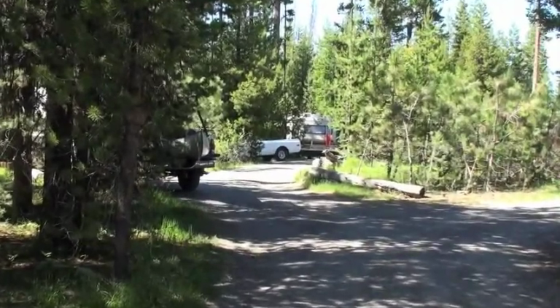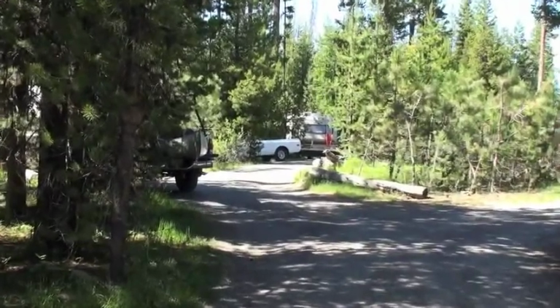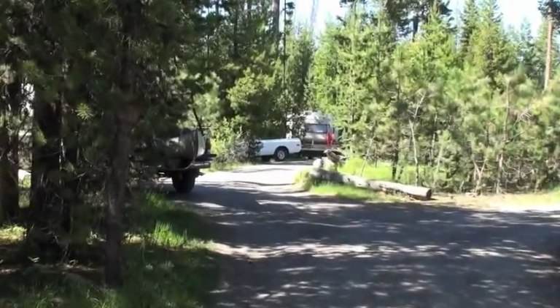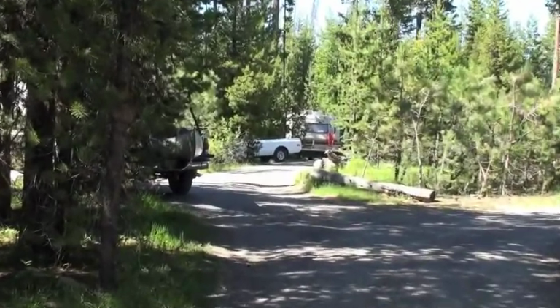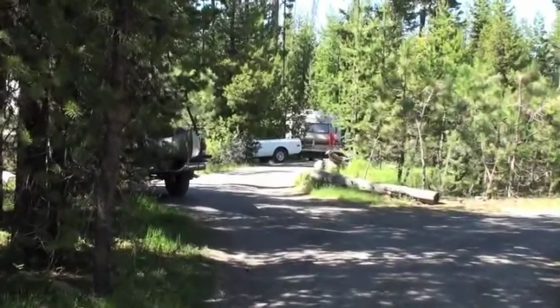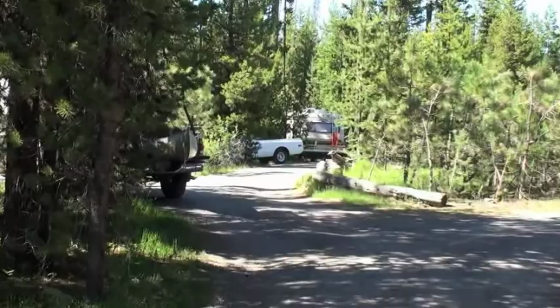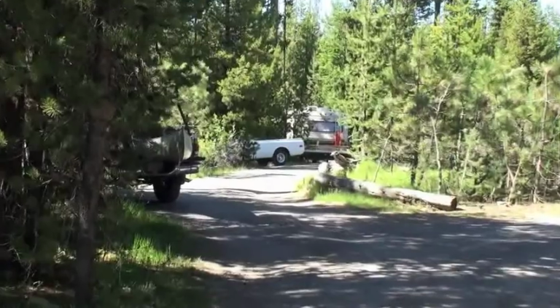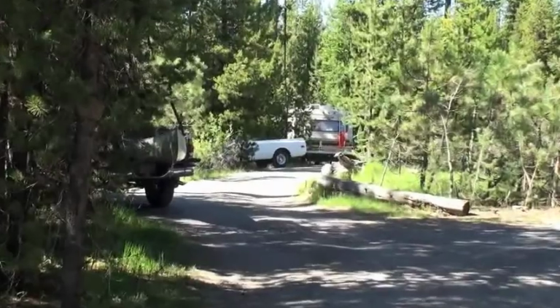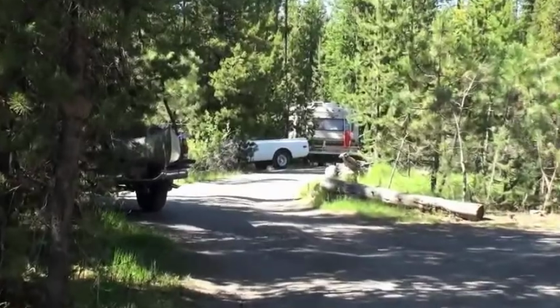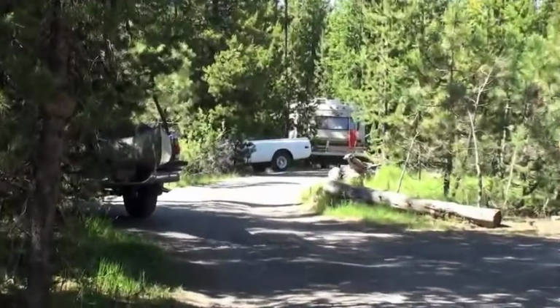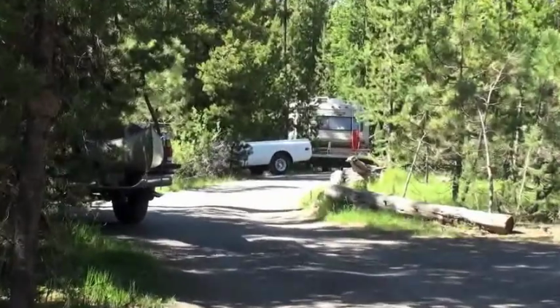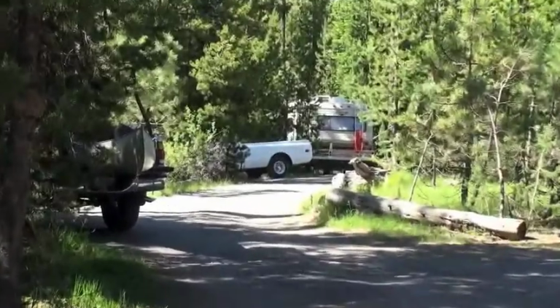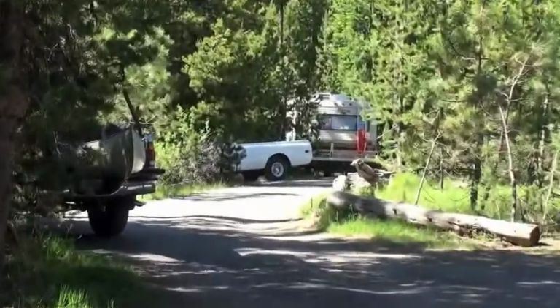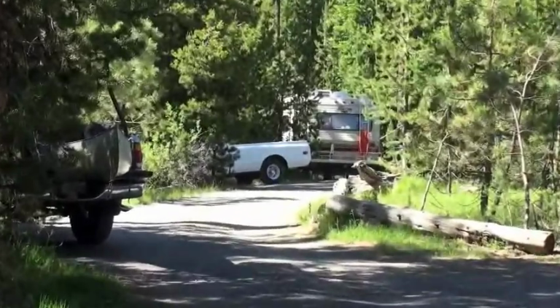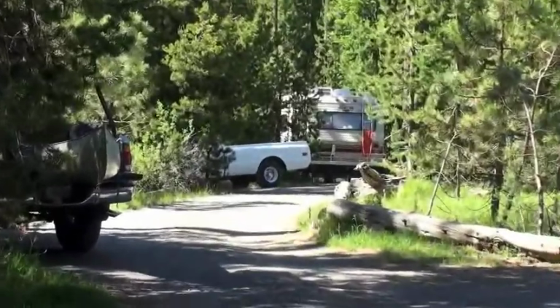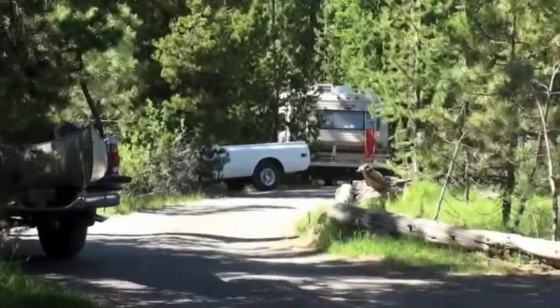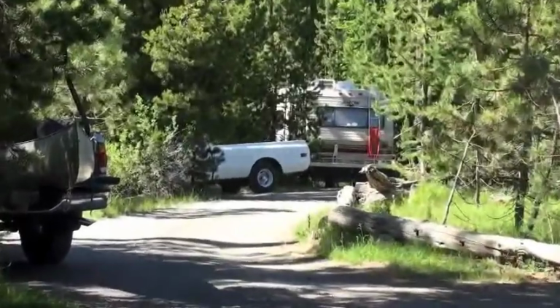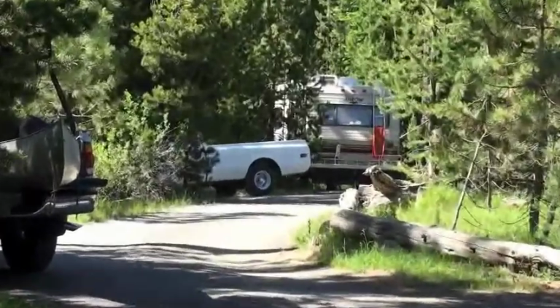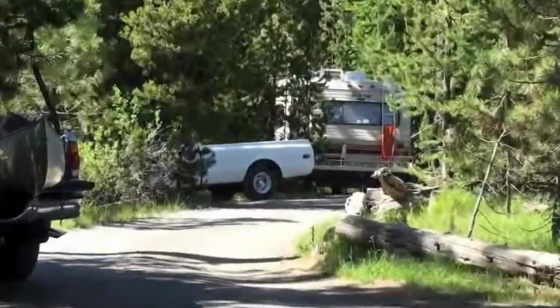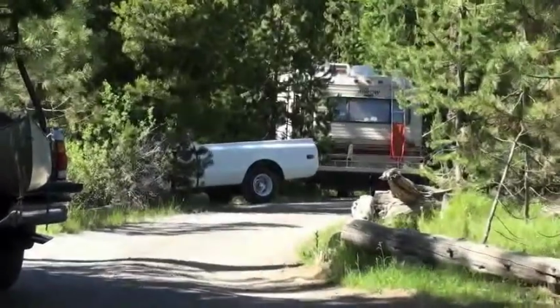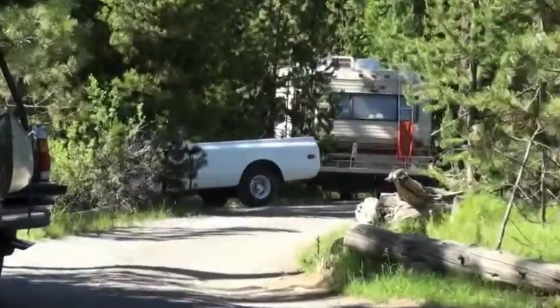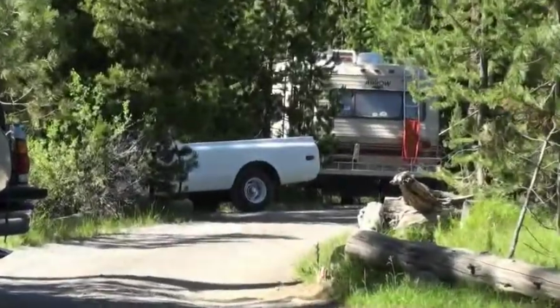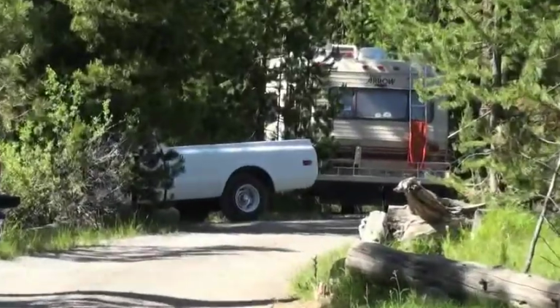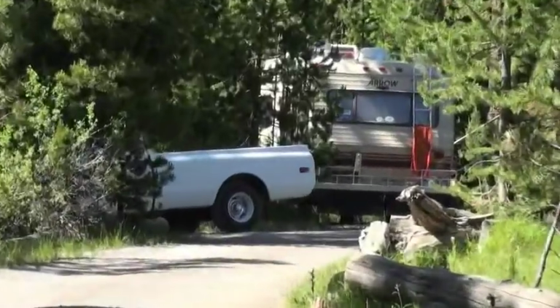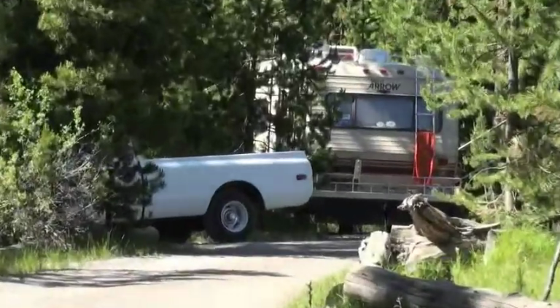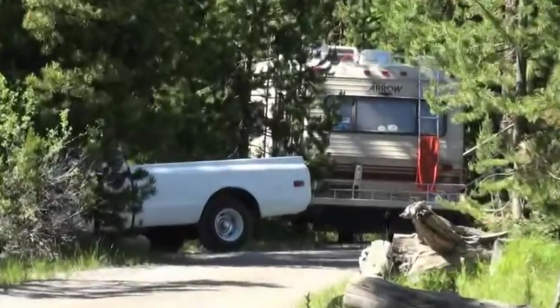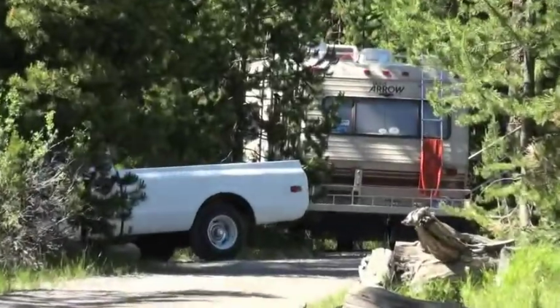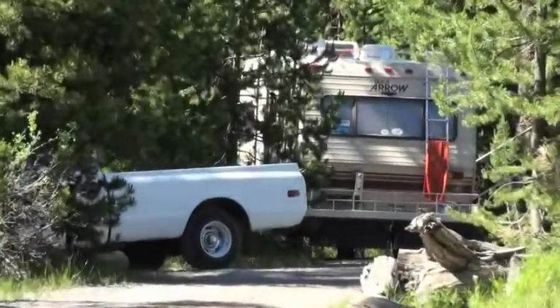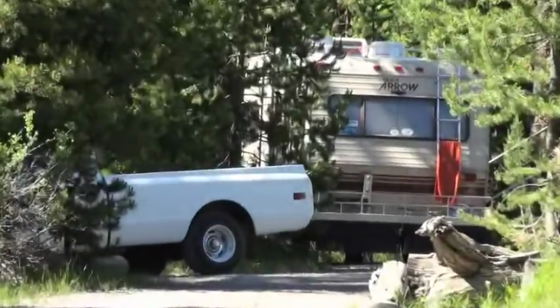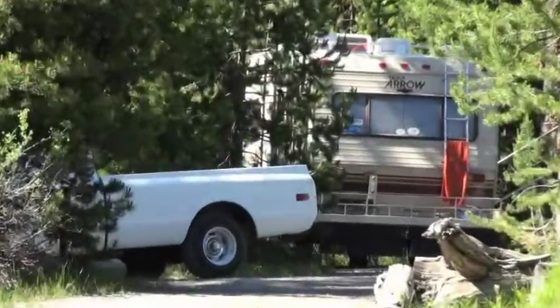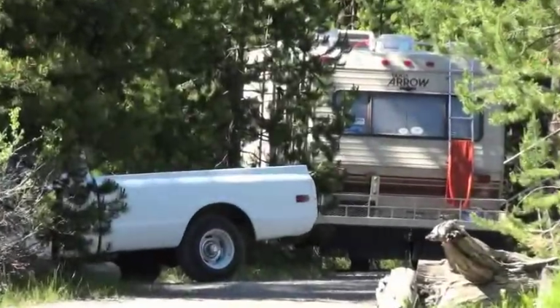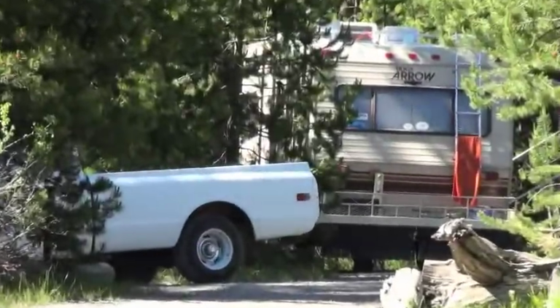Each of the camp spots are secluded and shaded, giving a sense of solitude despite the busy weekends.